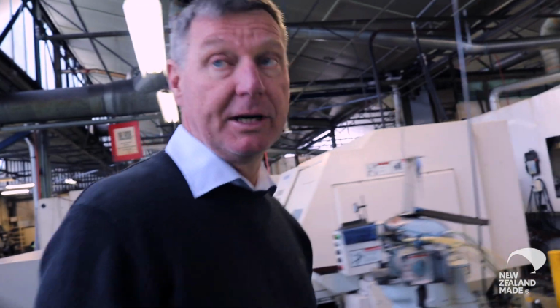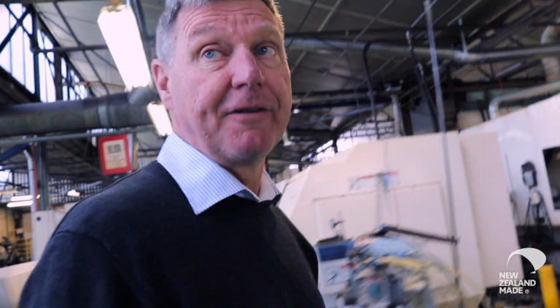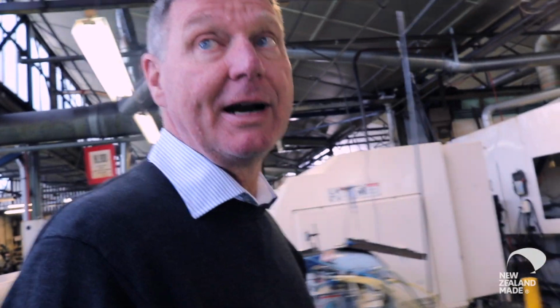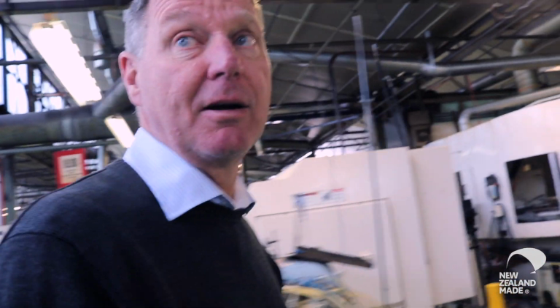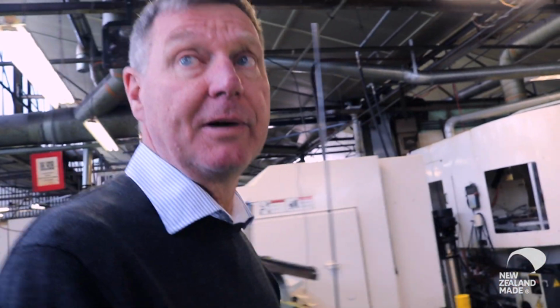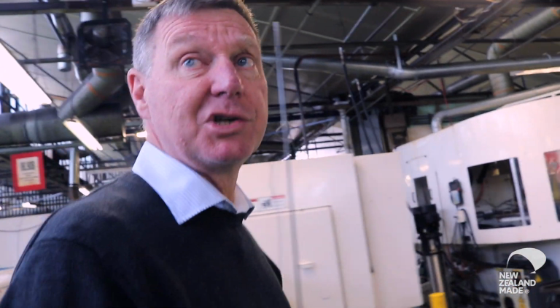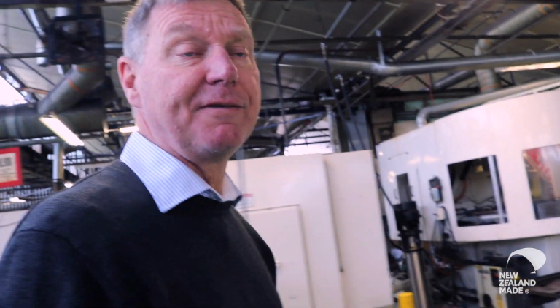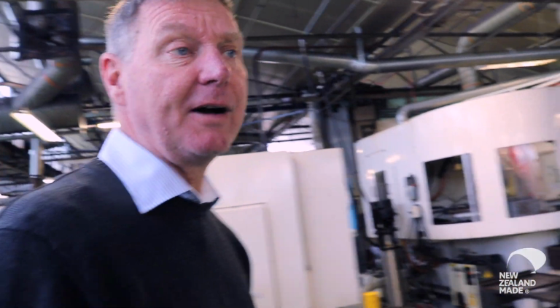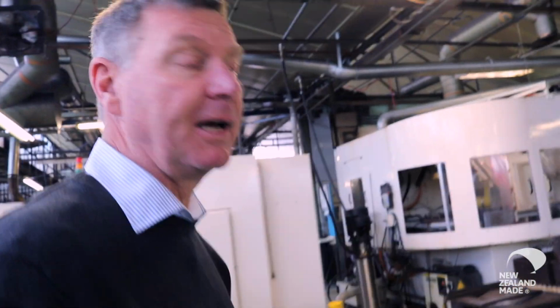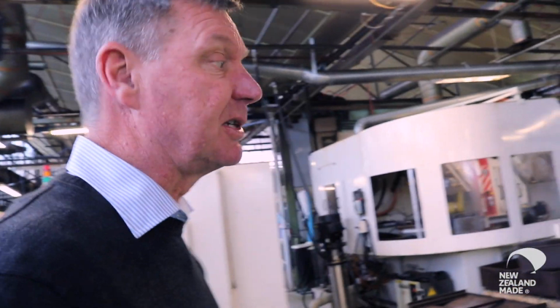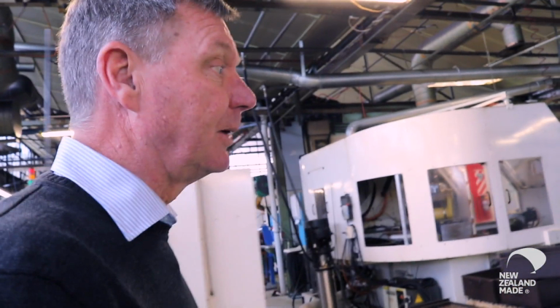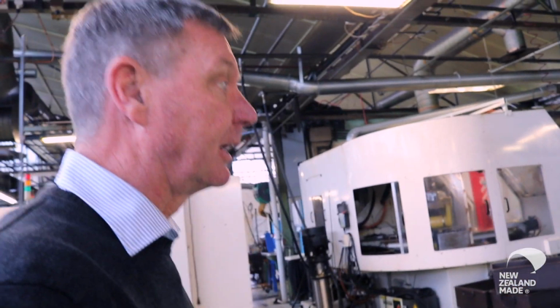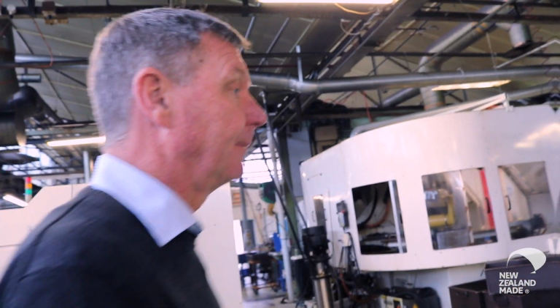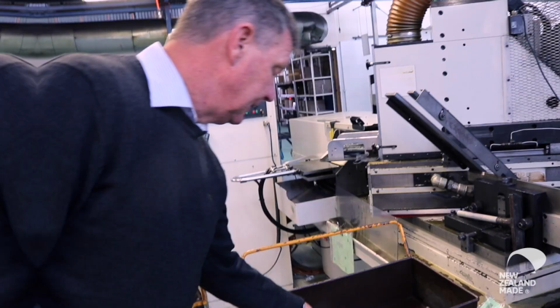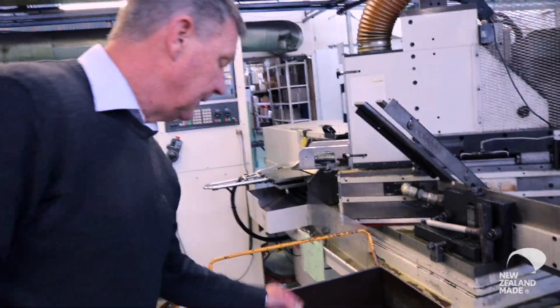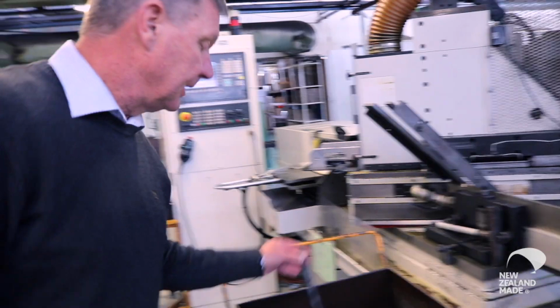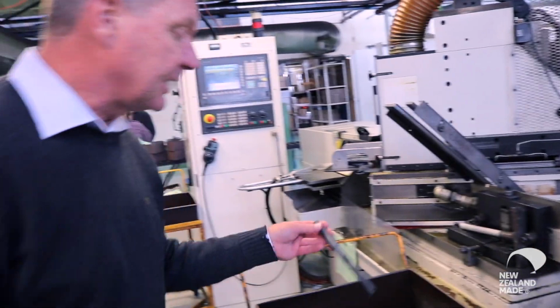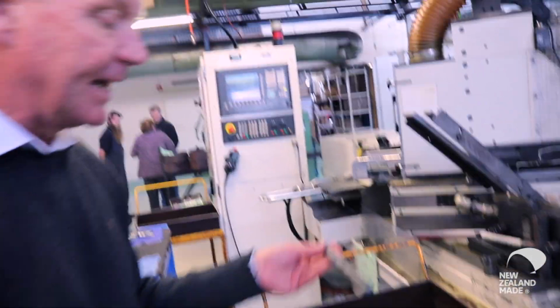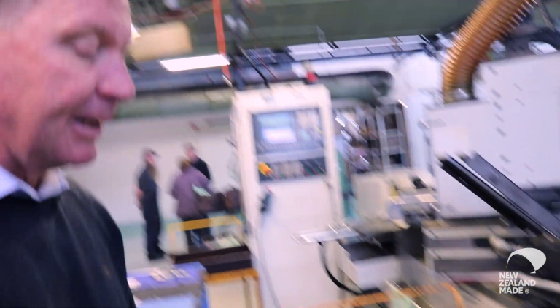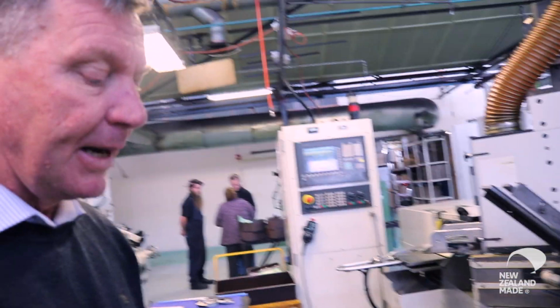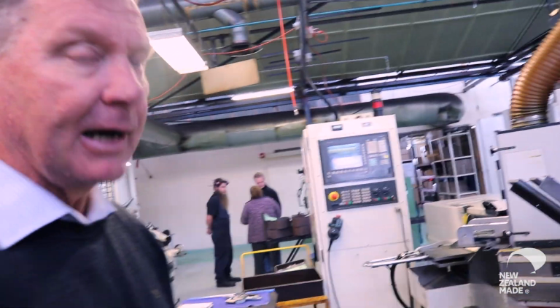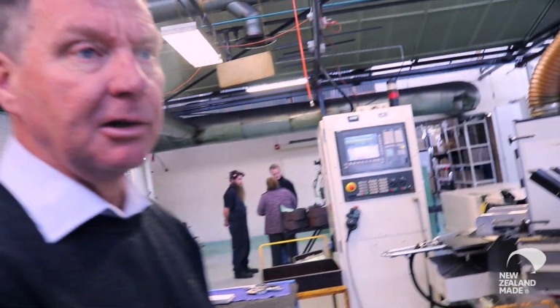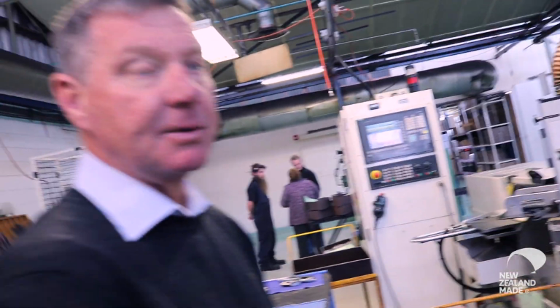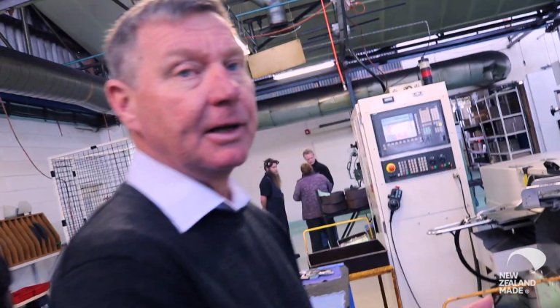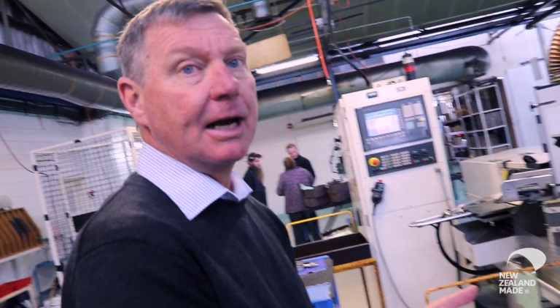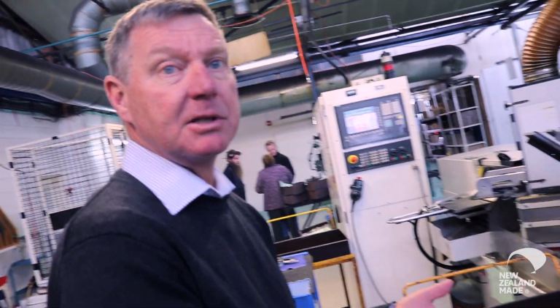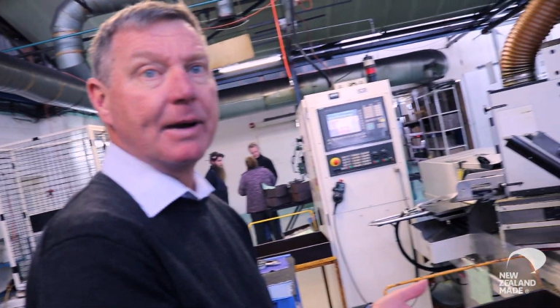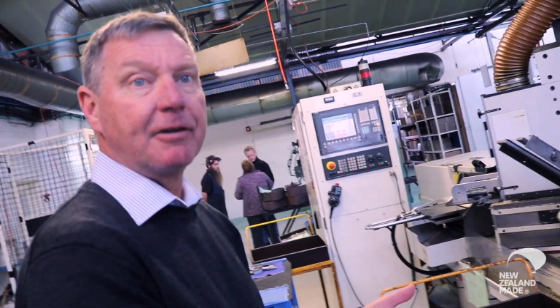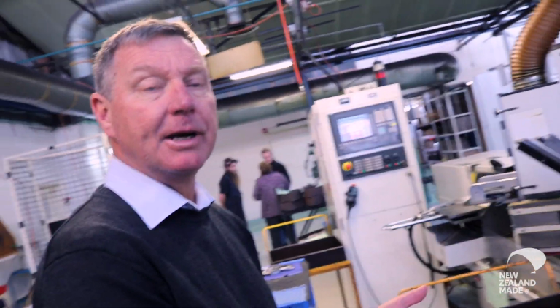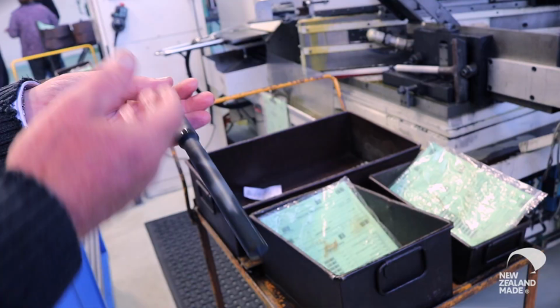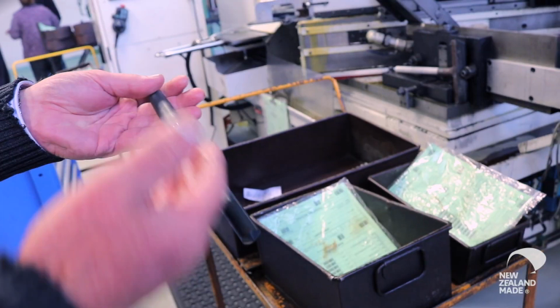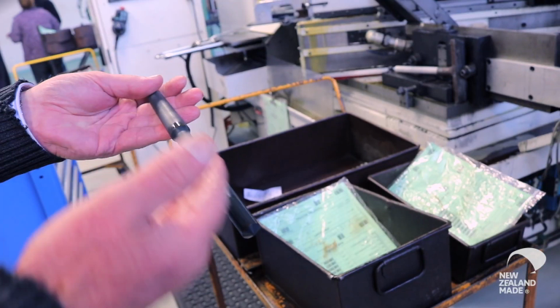It's a 24-hour operation, five days a week. This is how the blank looks when it comes back from heat treatment.